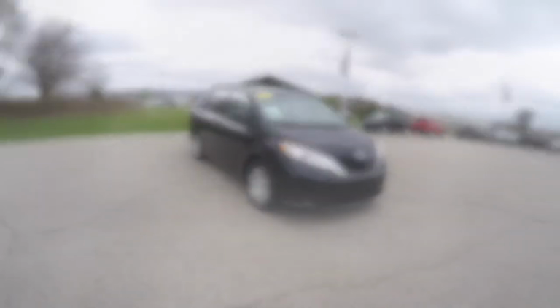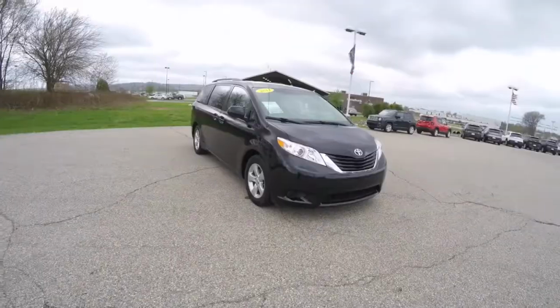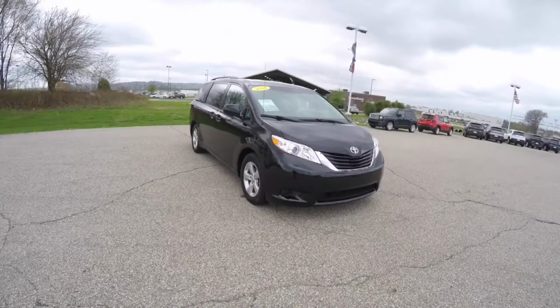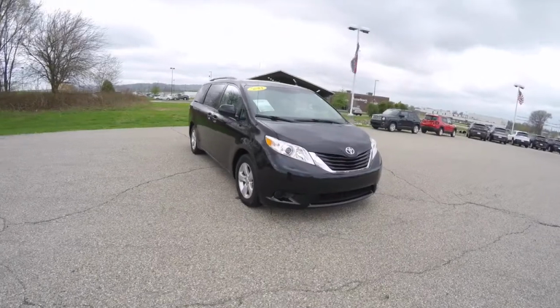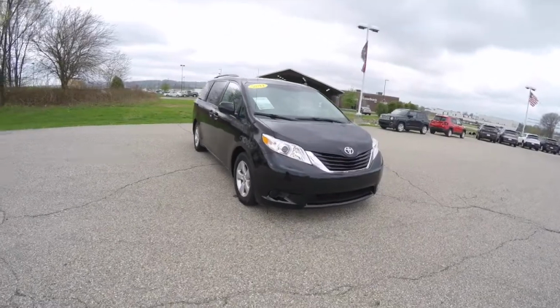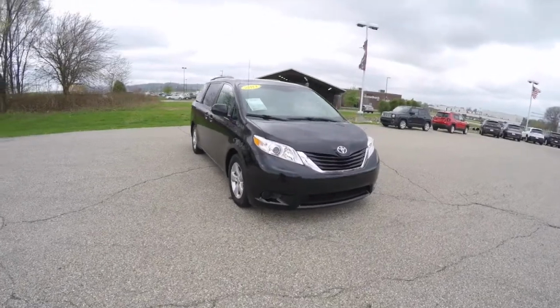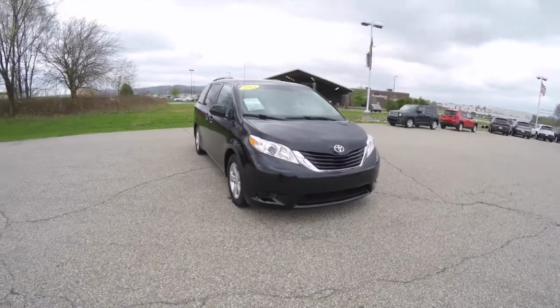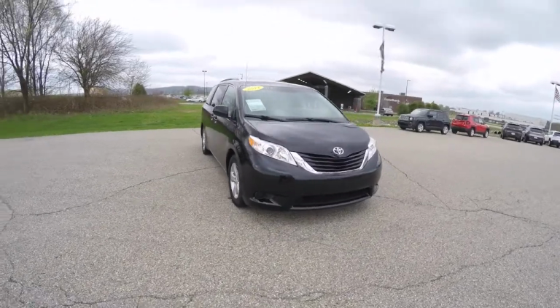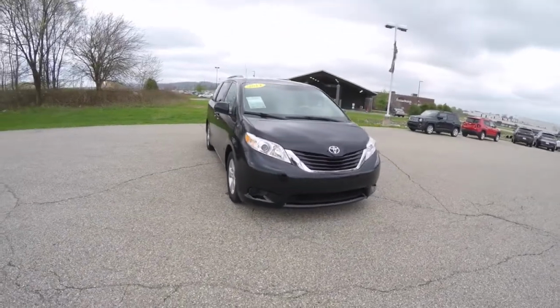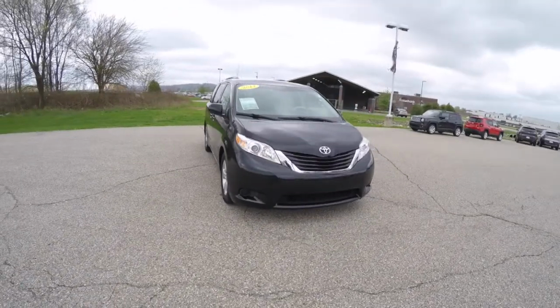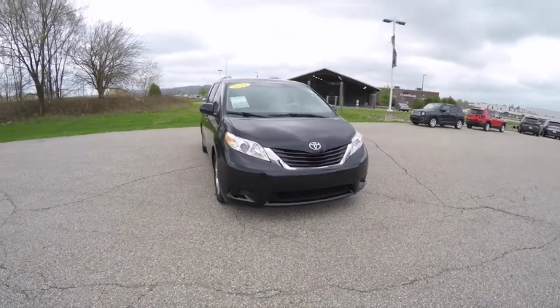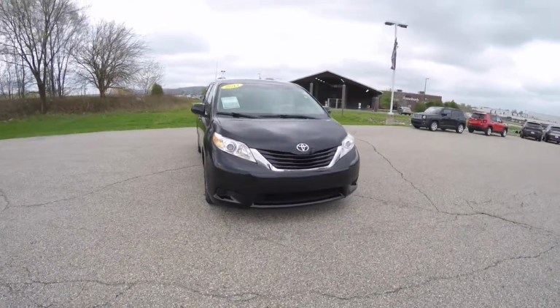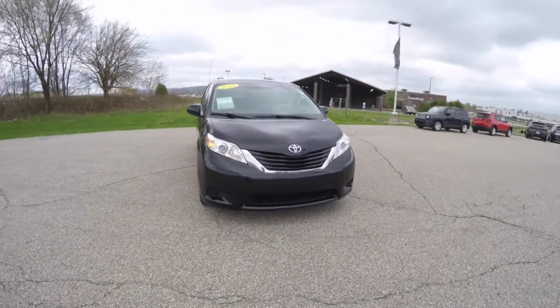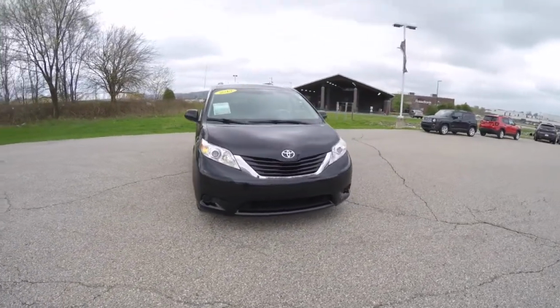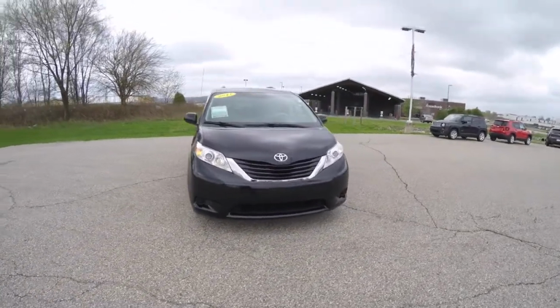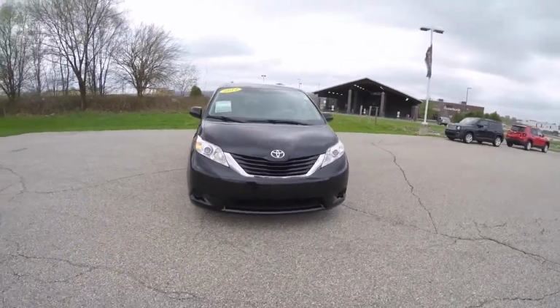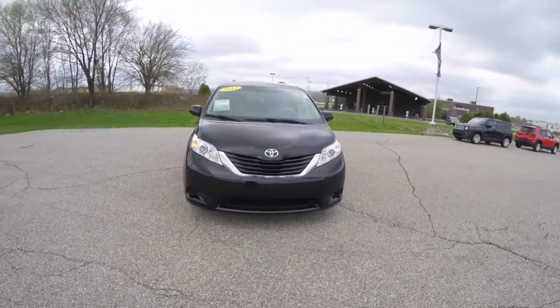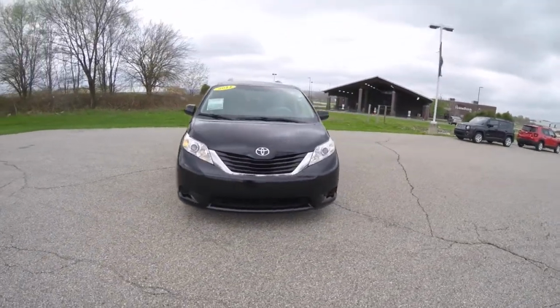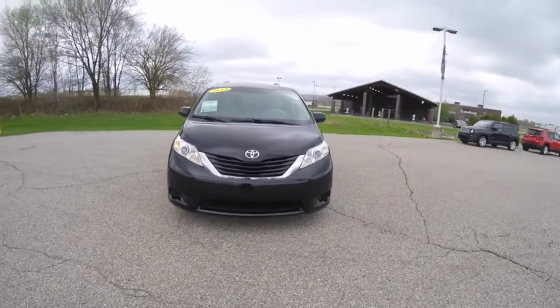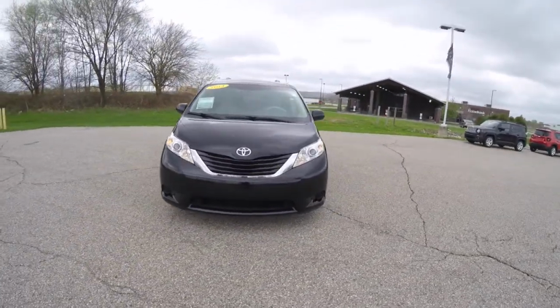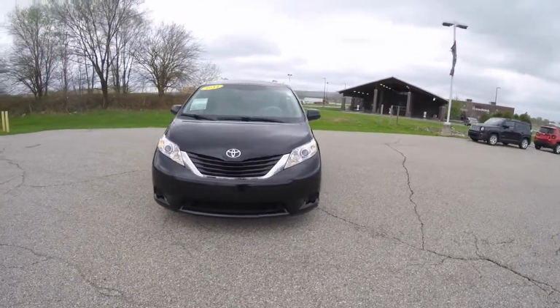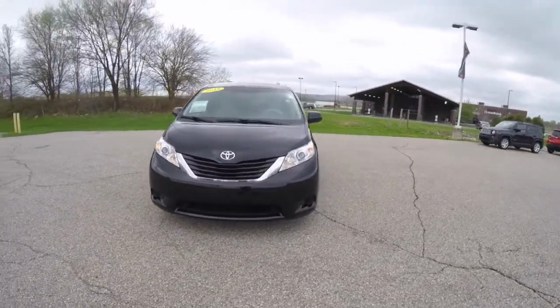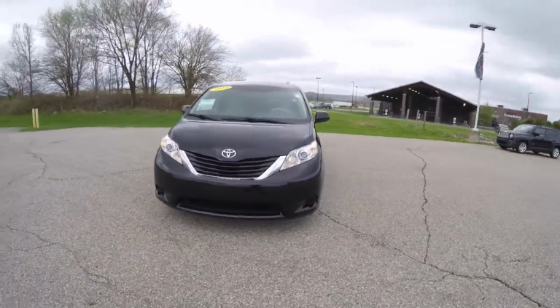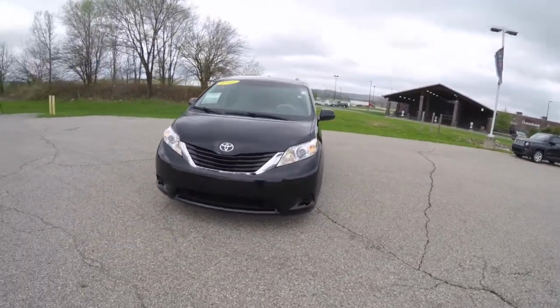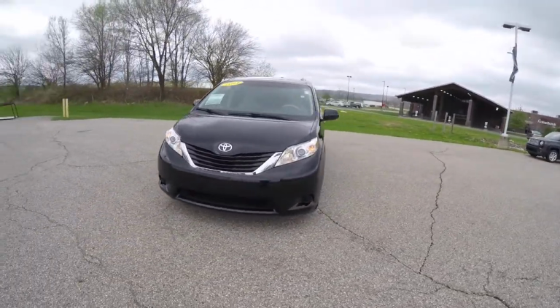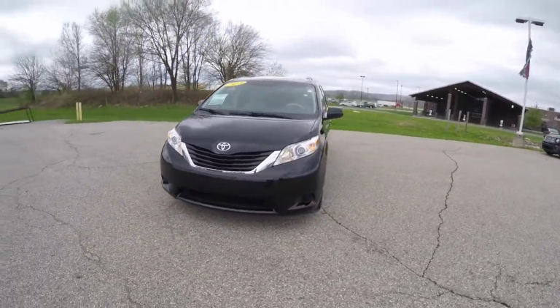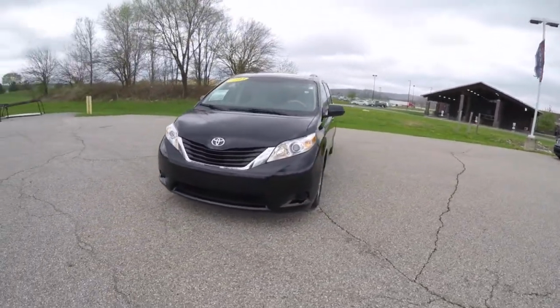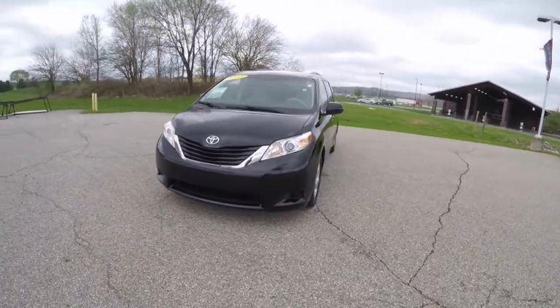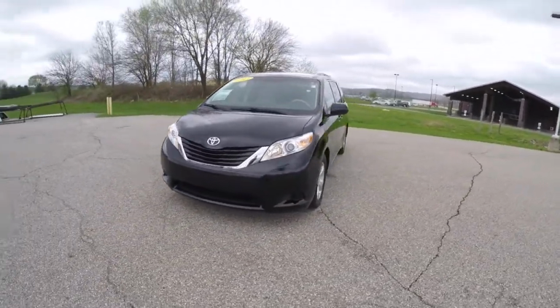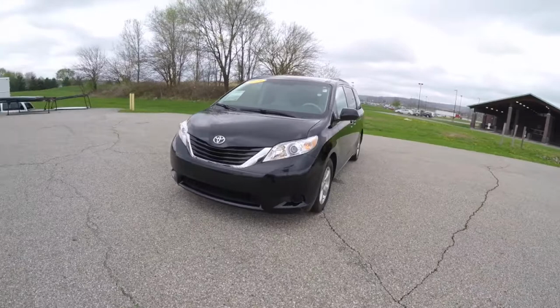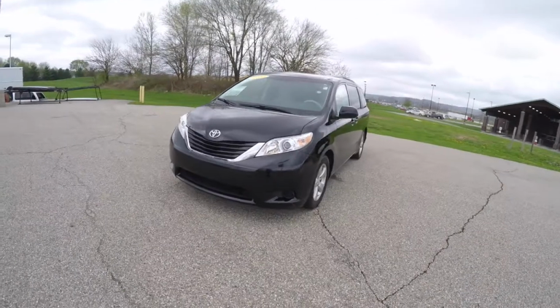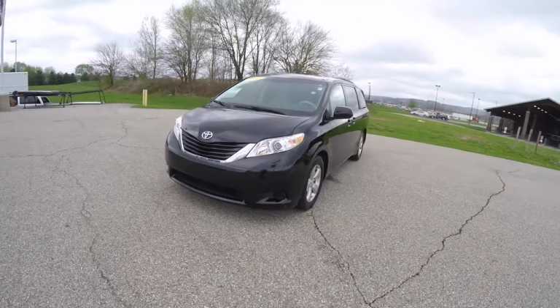Hello everyone, today we're going to take a quick walk around look at this 2011 Toyota Sienna LE.